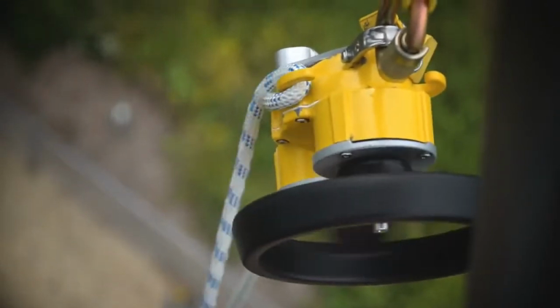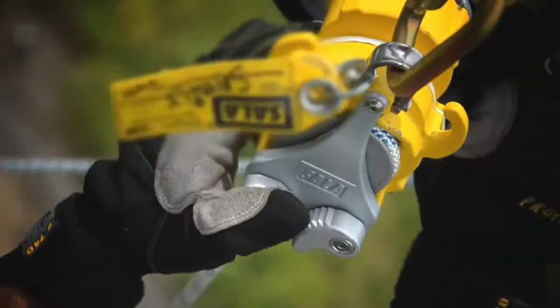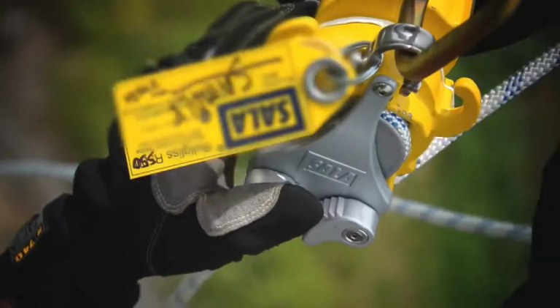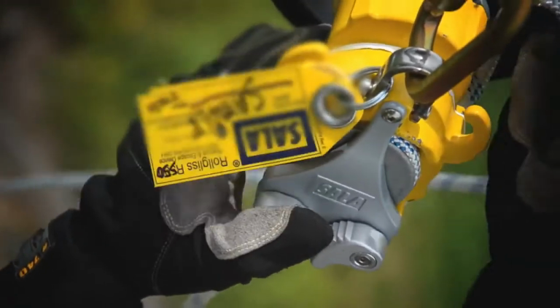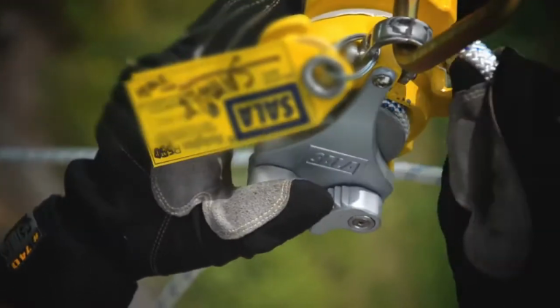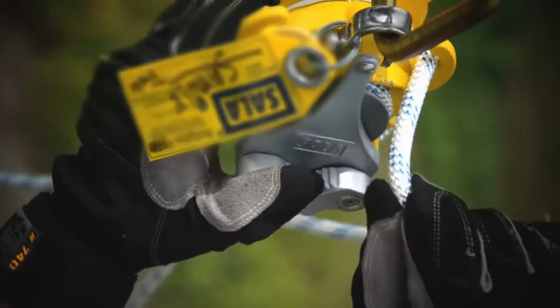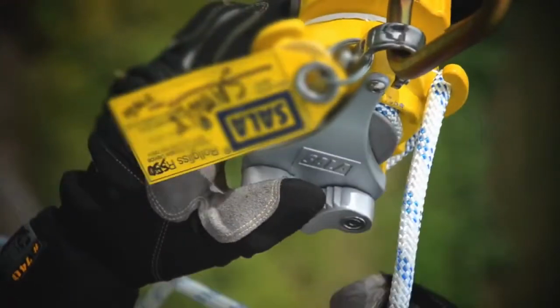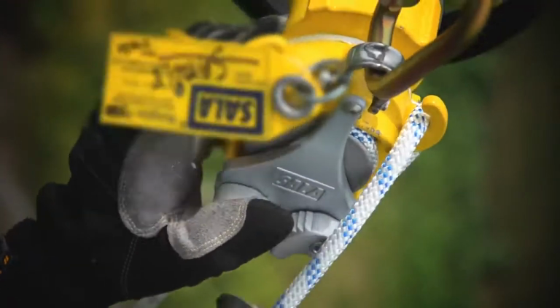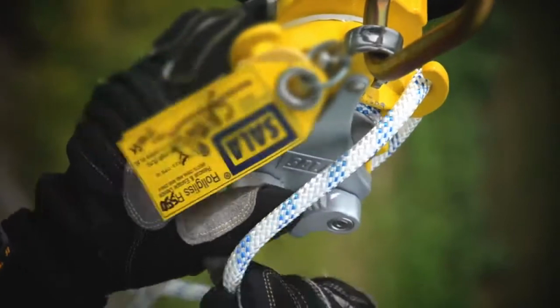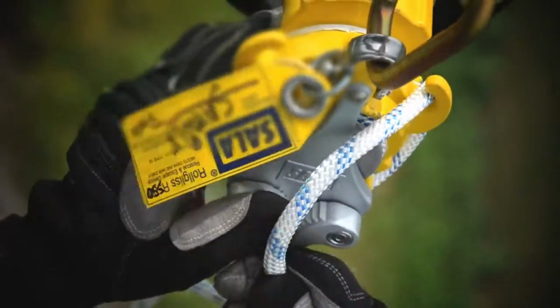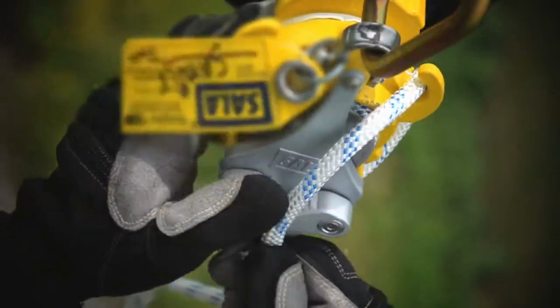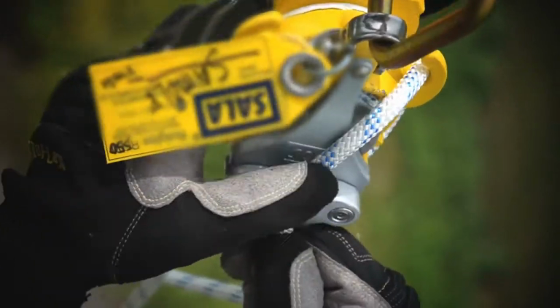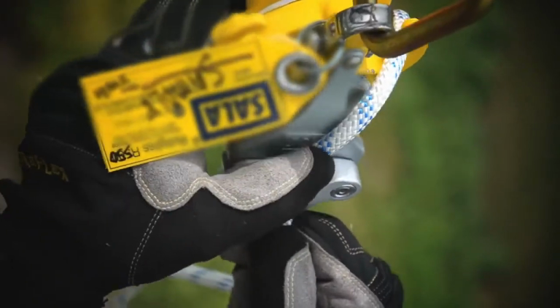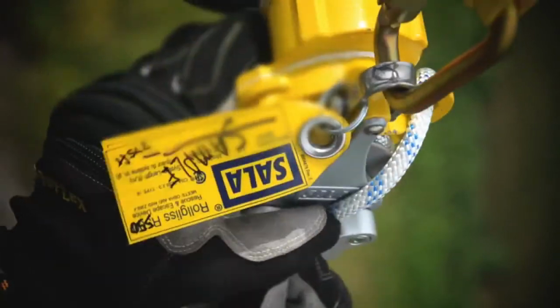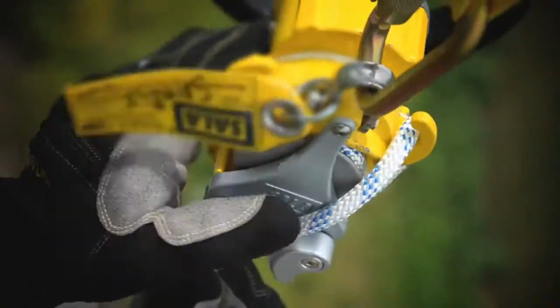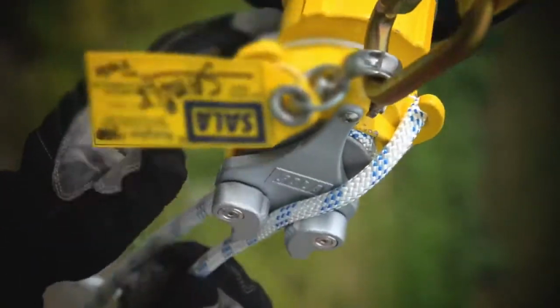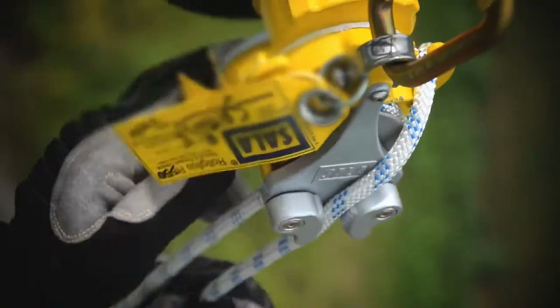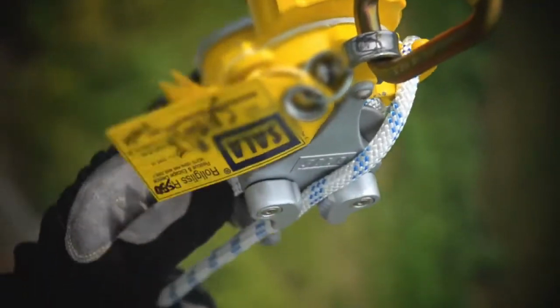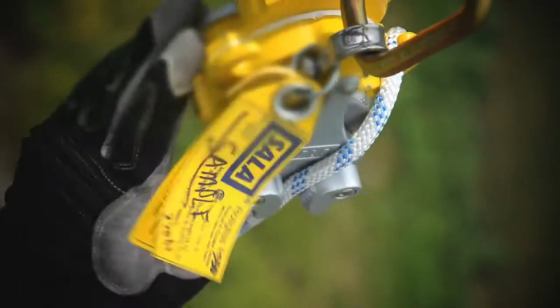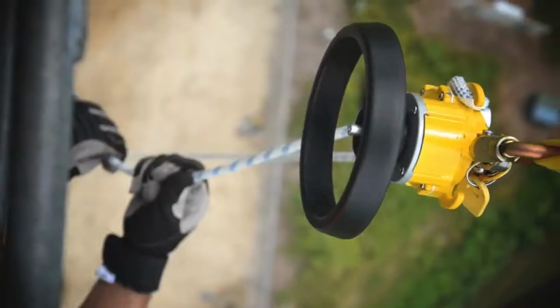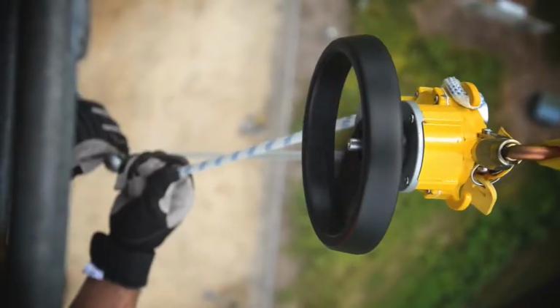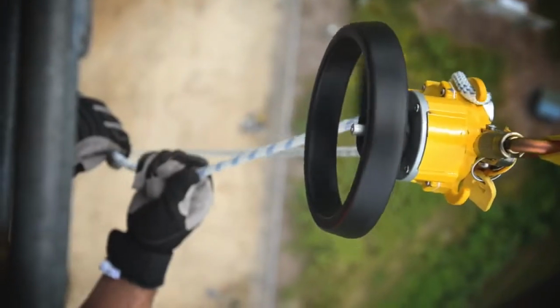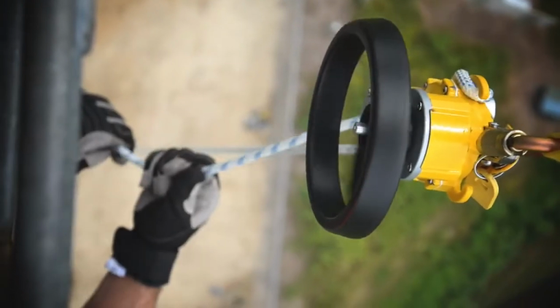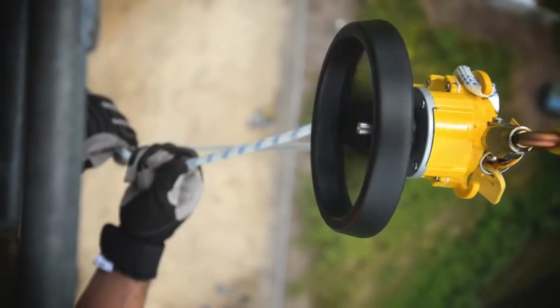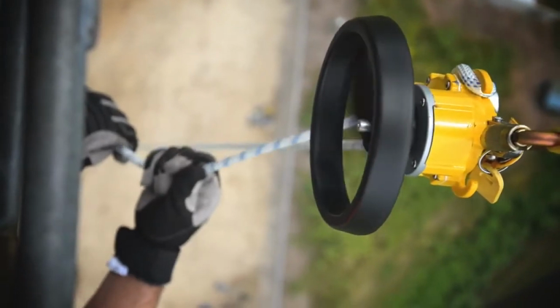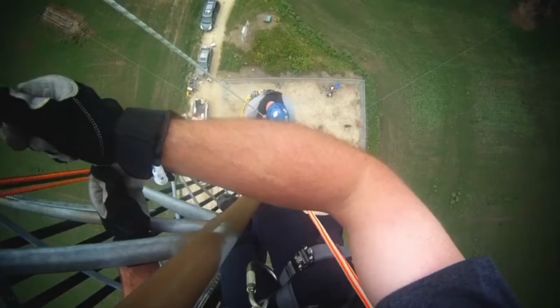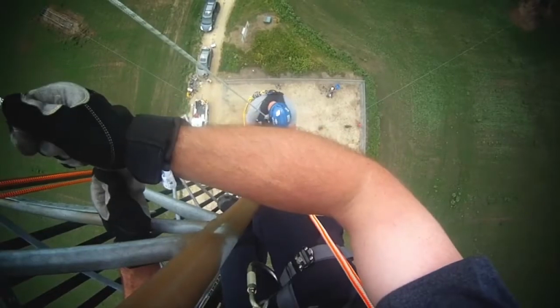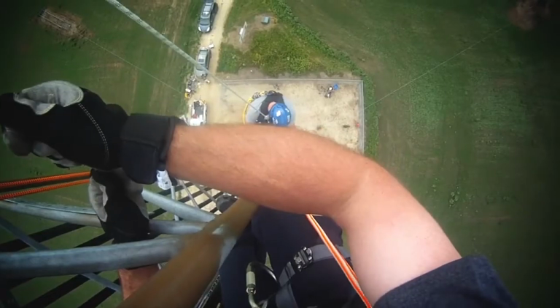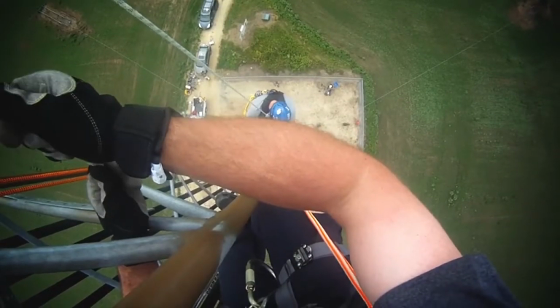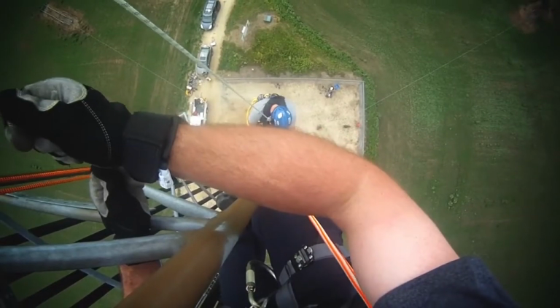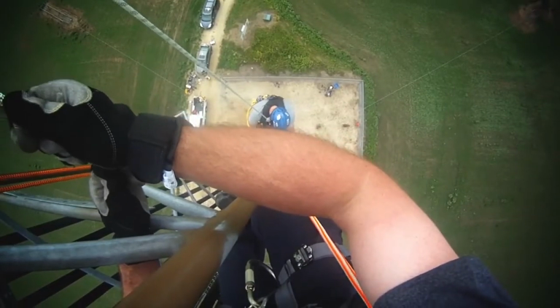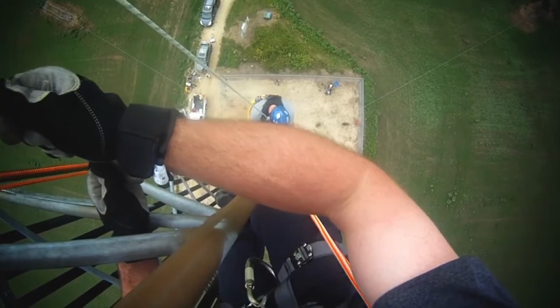Feed the rope through the rope ears and through the bi-directional hub. Adjust the tension of the rope feeding through the unit as needed.